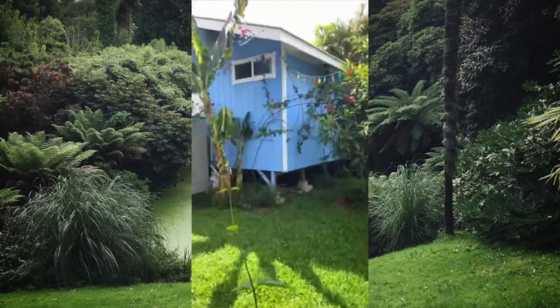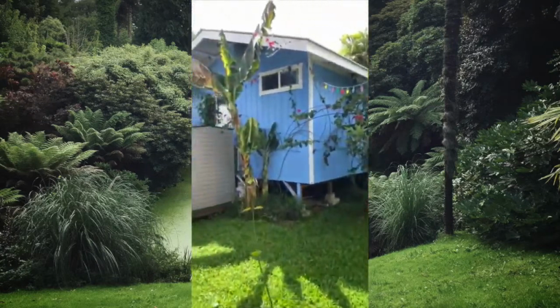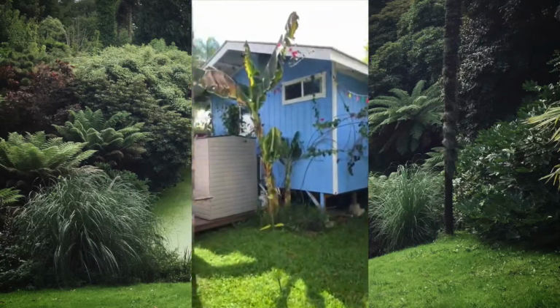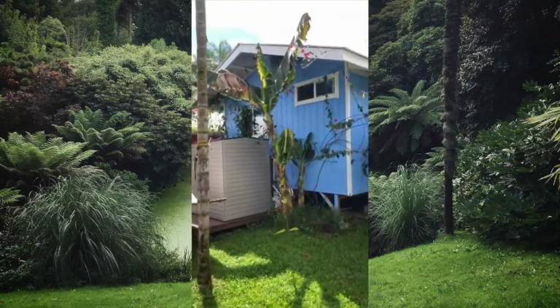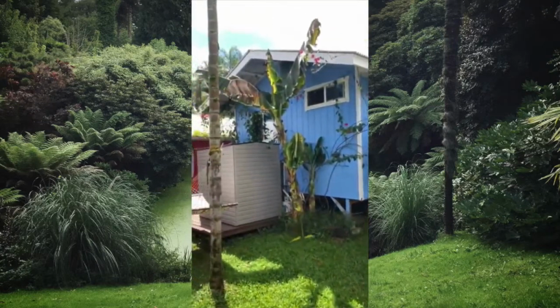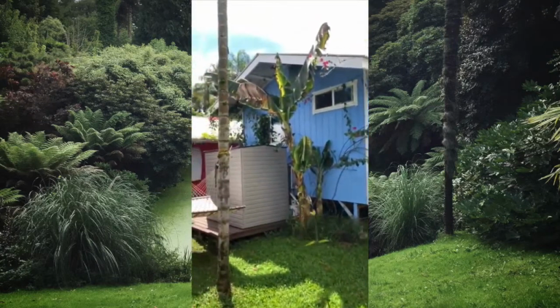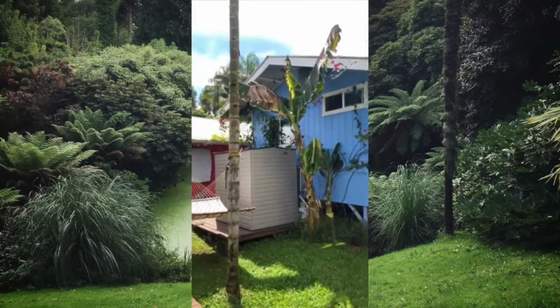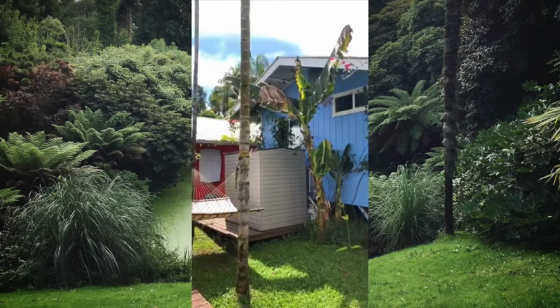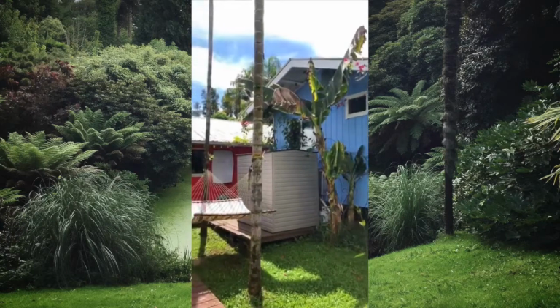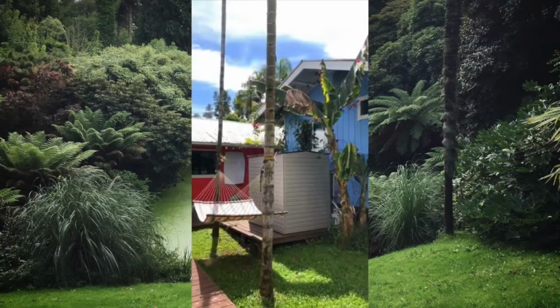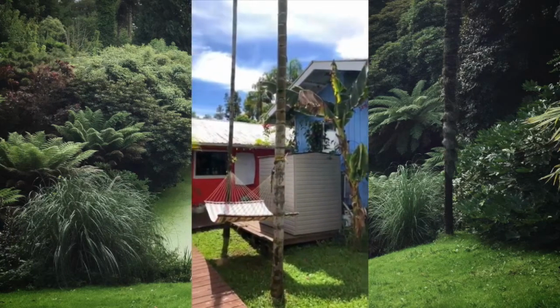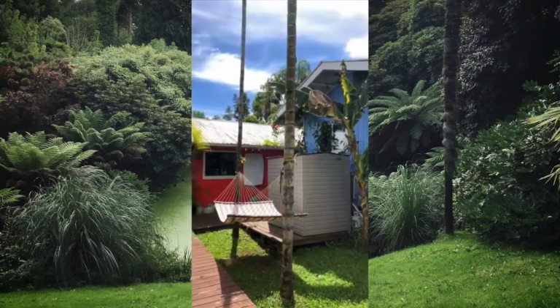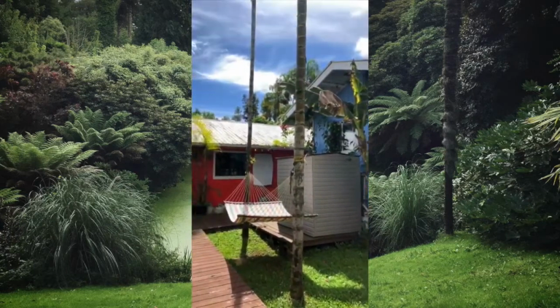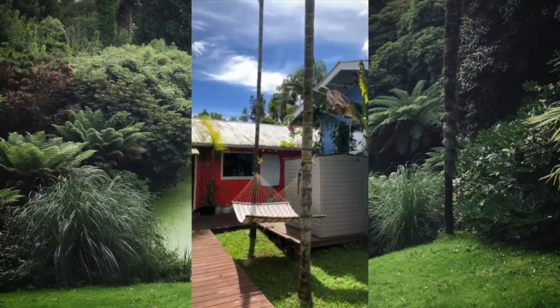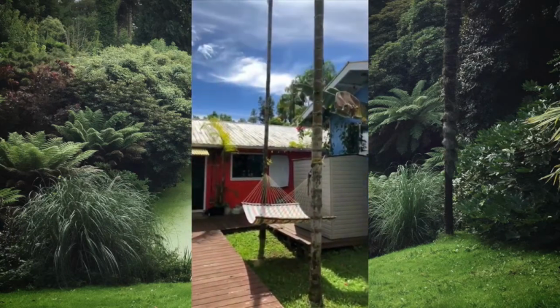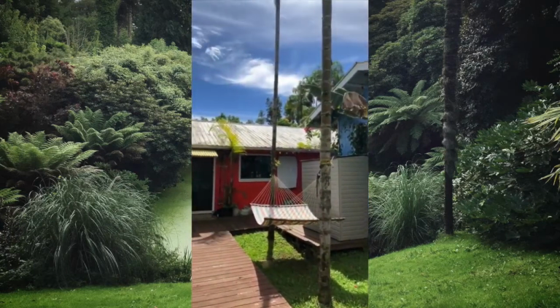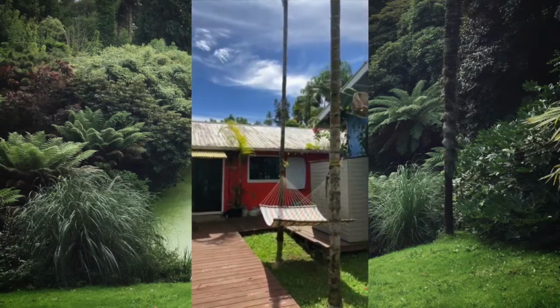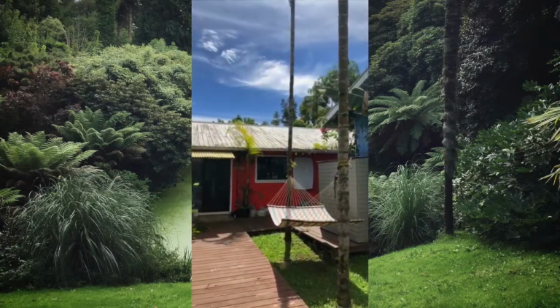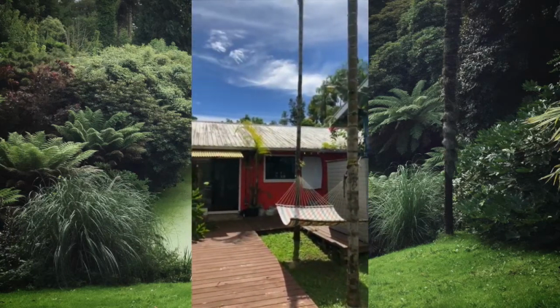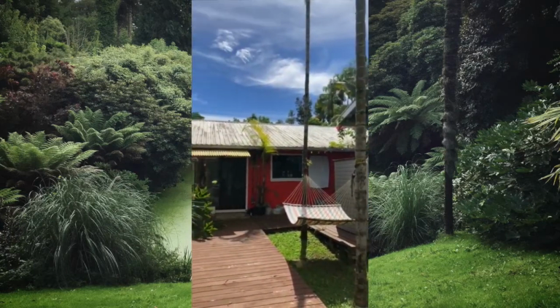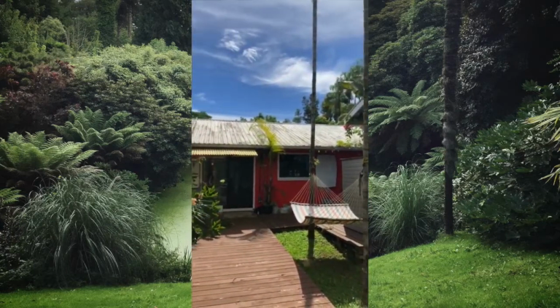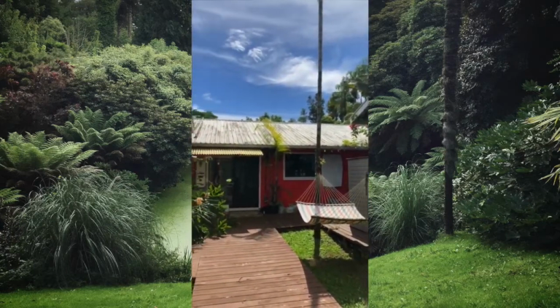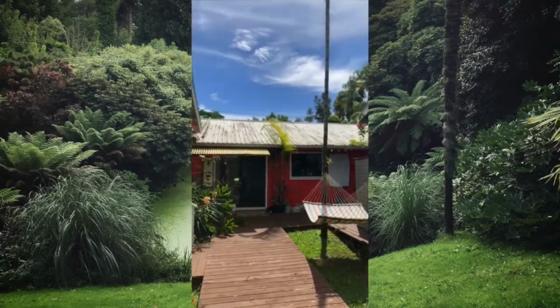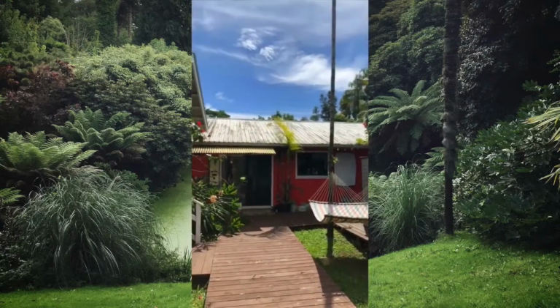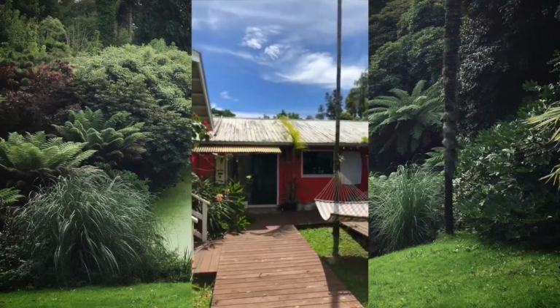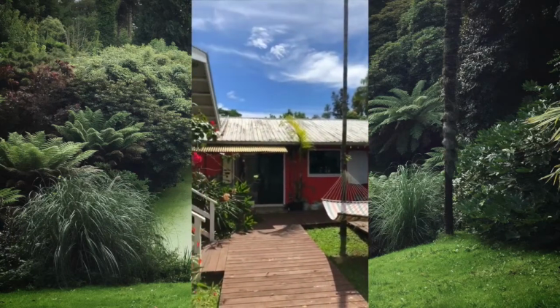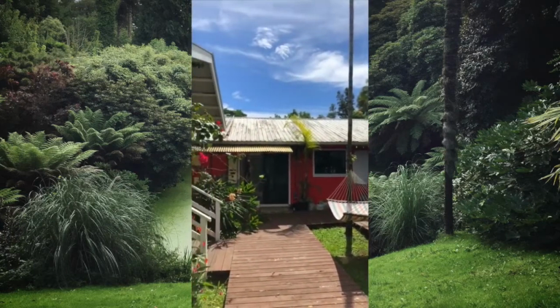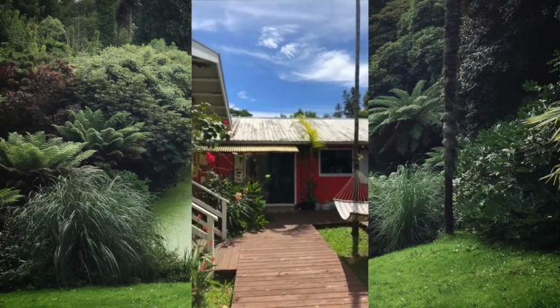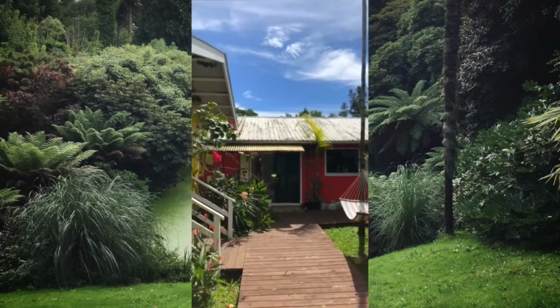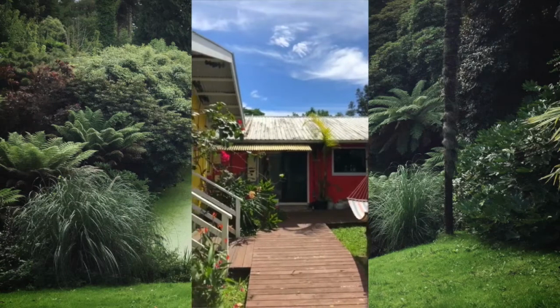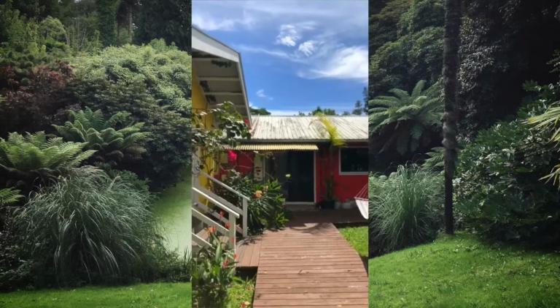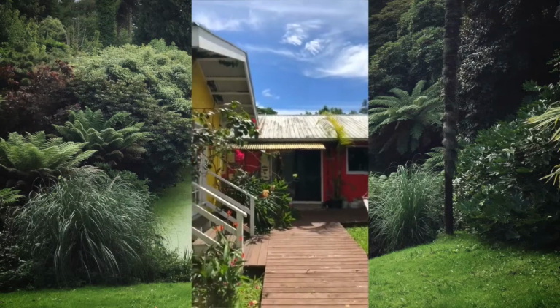Look at these beautiful colors — it's like a set, it's like a movie set.